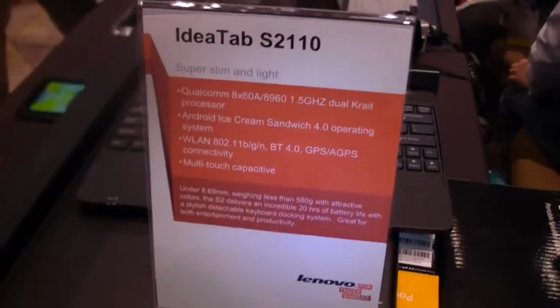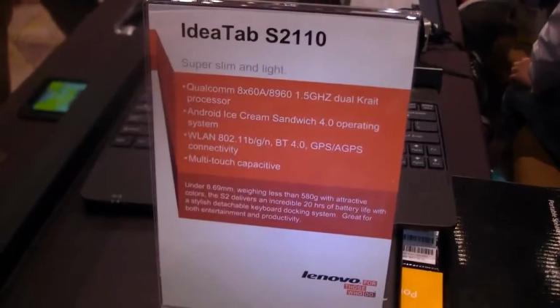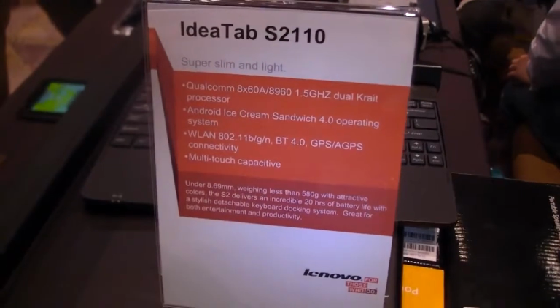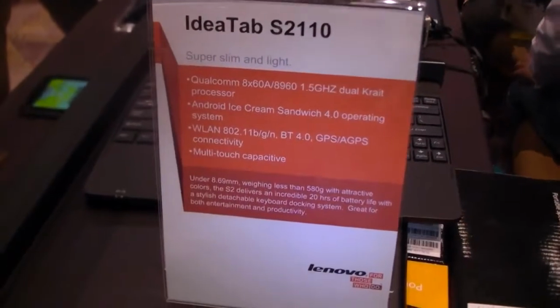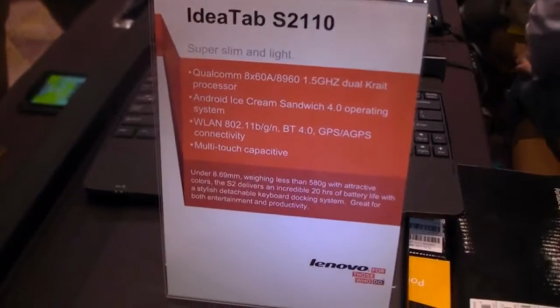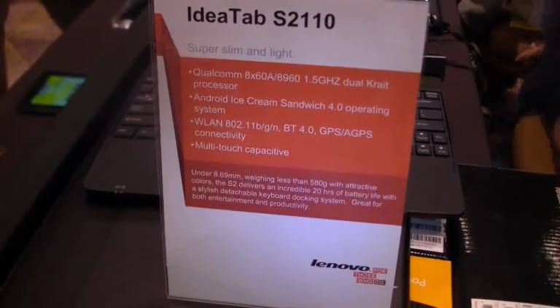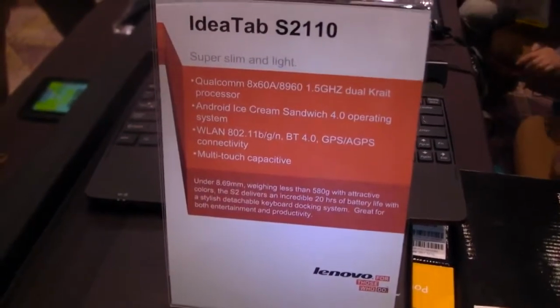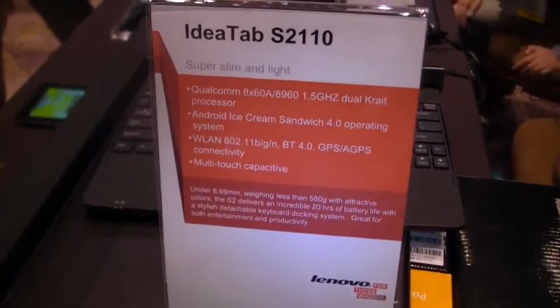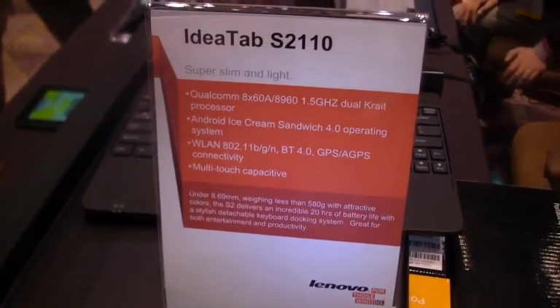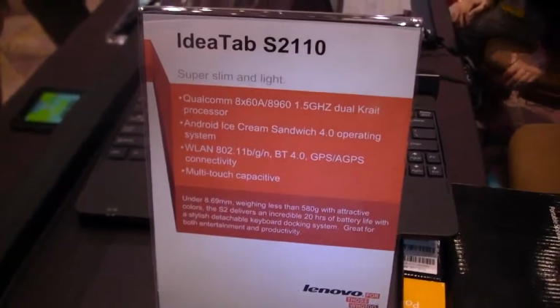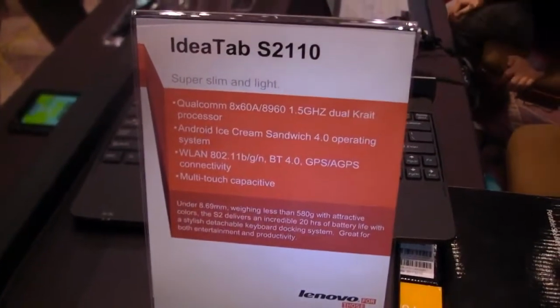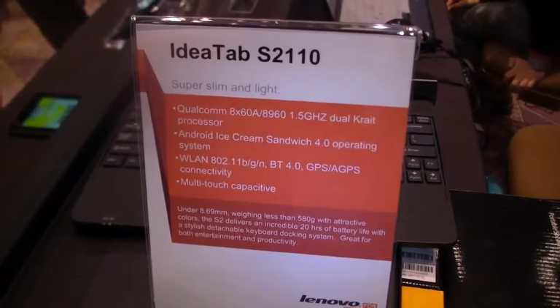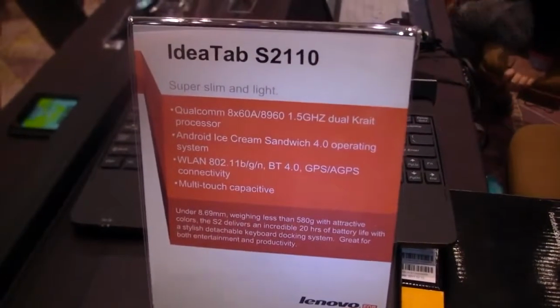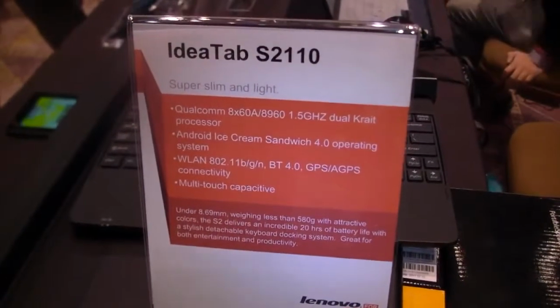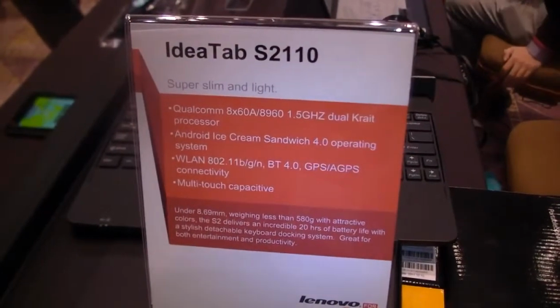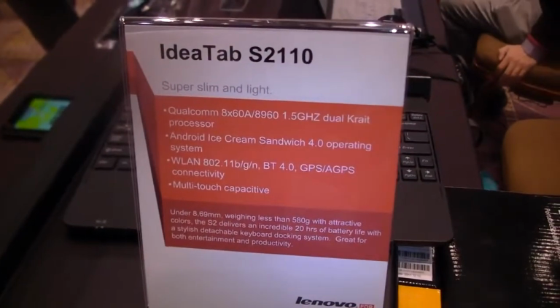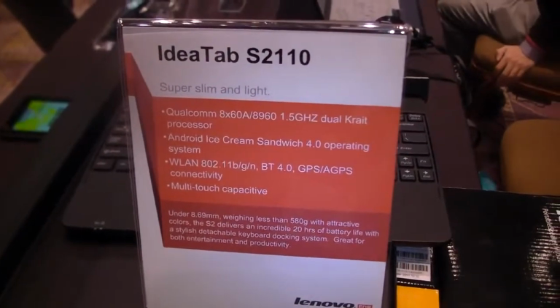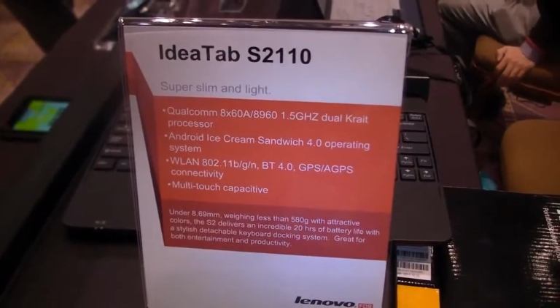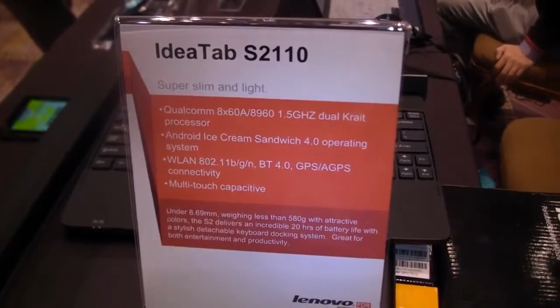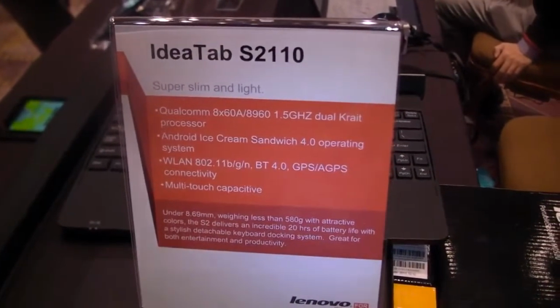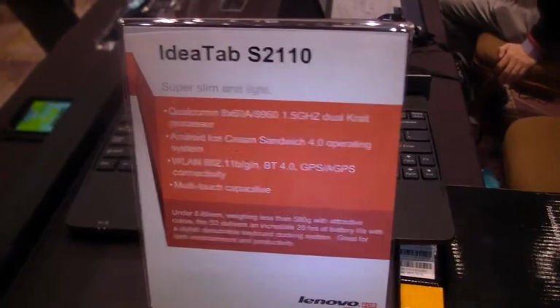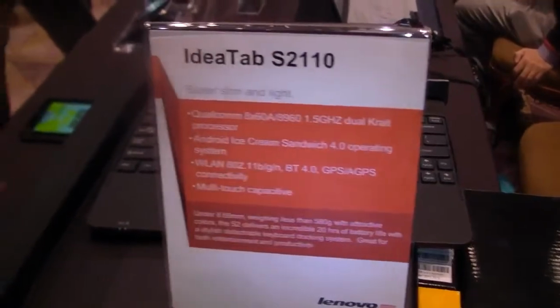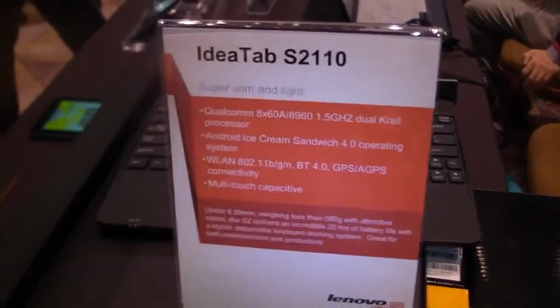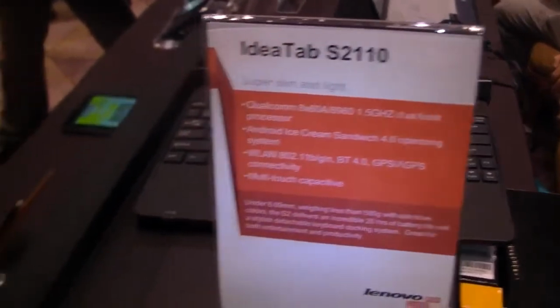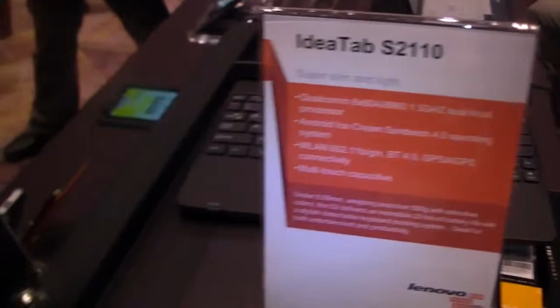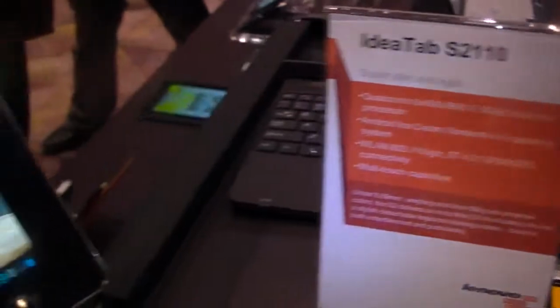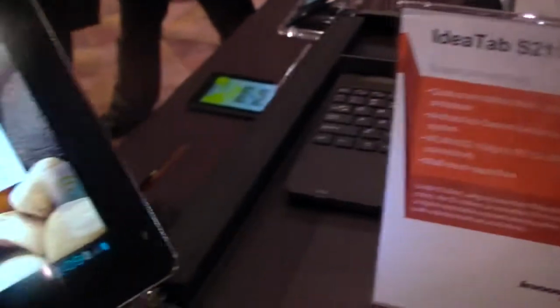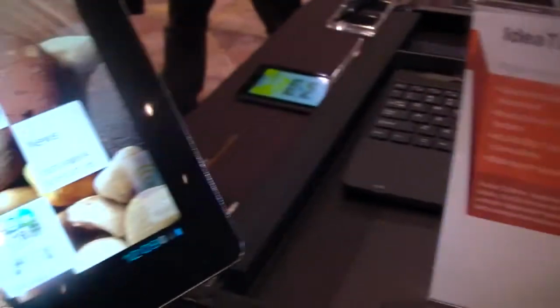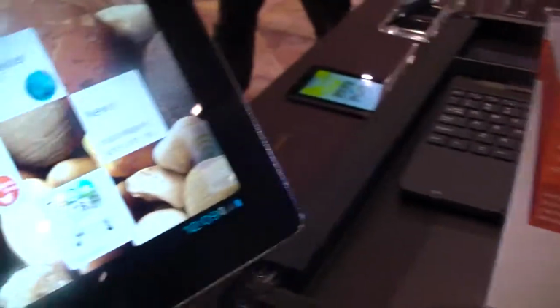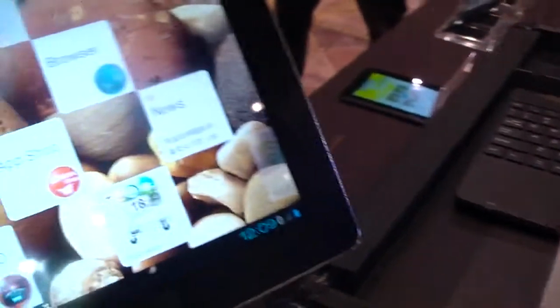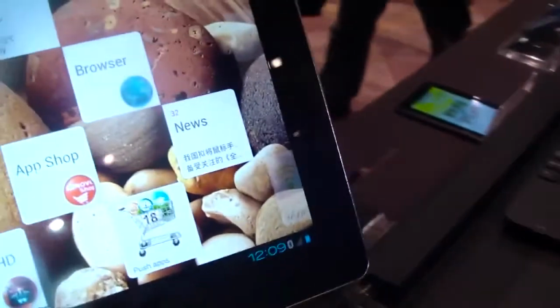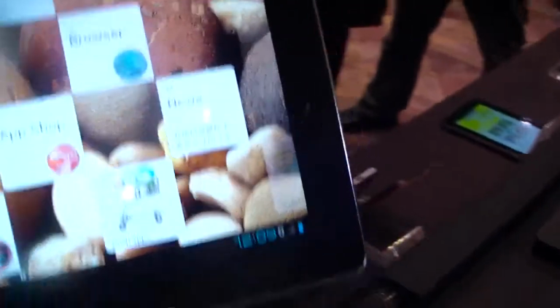Hi, Andrew here for TabletBlog.de. I'm at the Pepcom event at CES in Las Vegas right now.